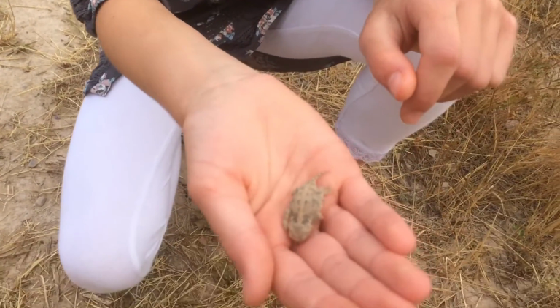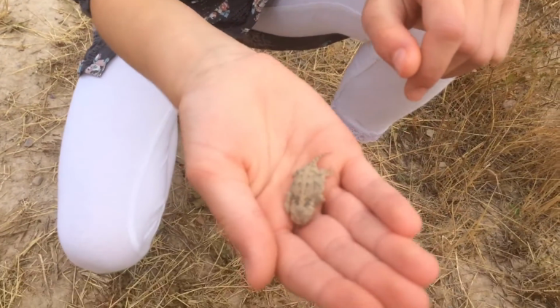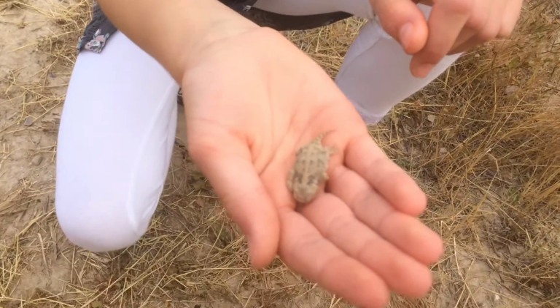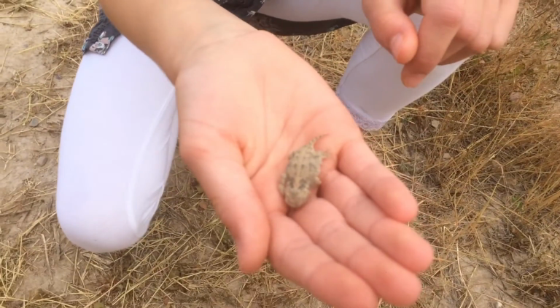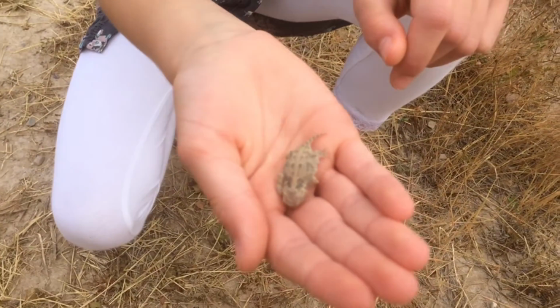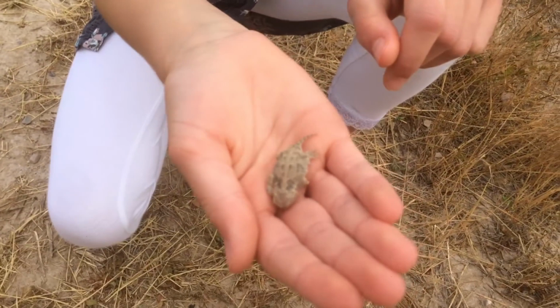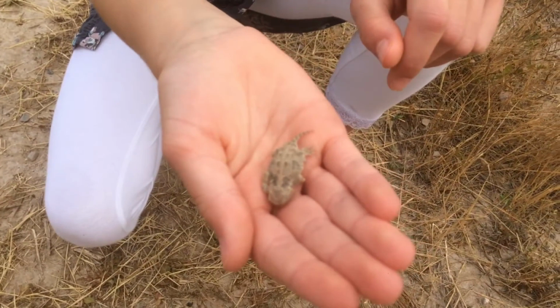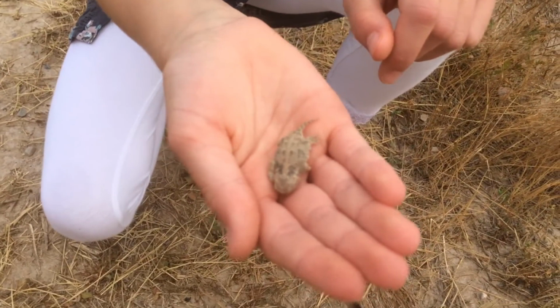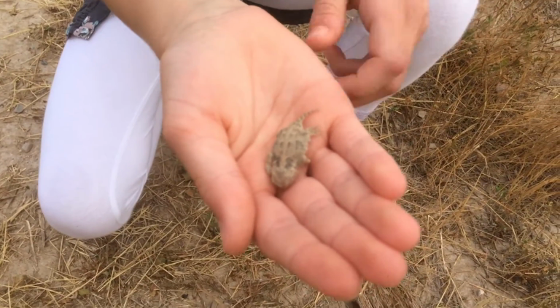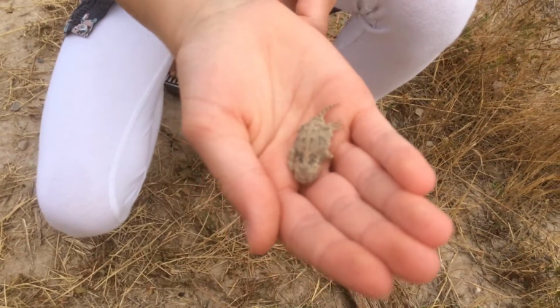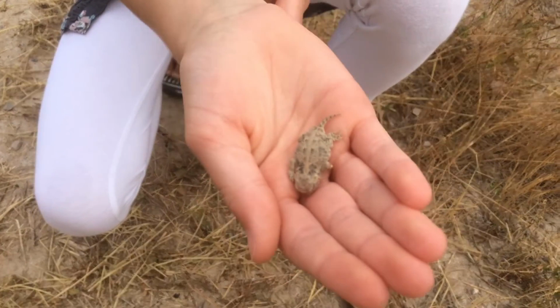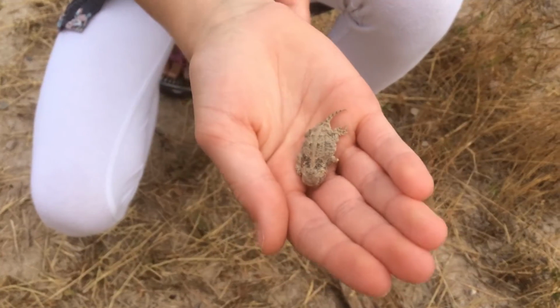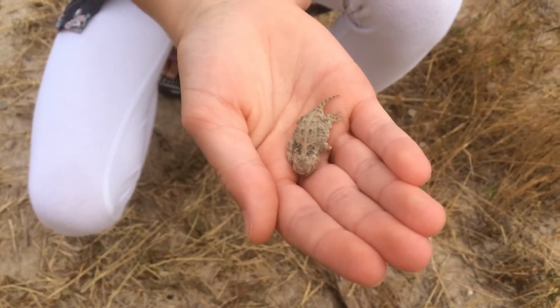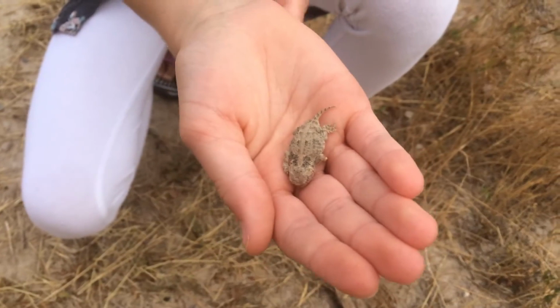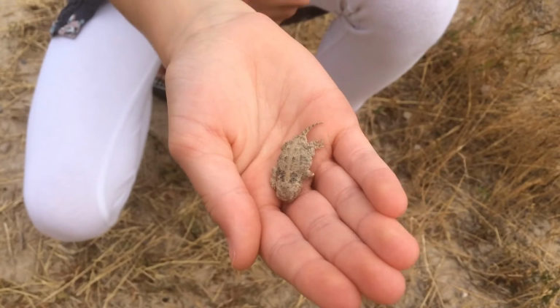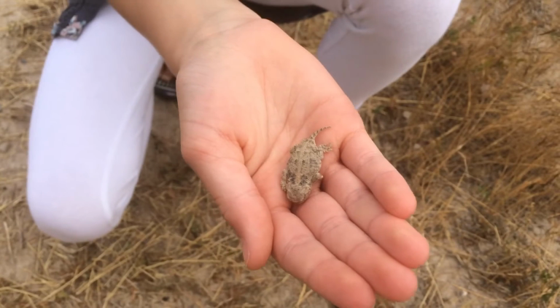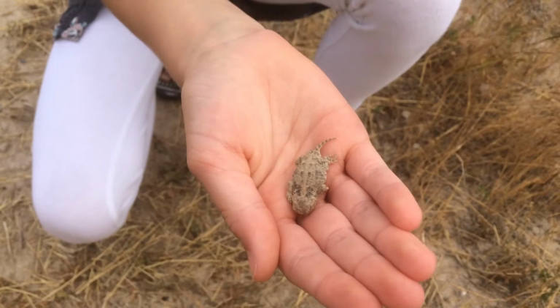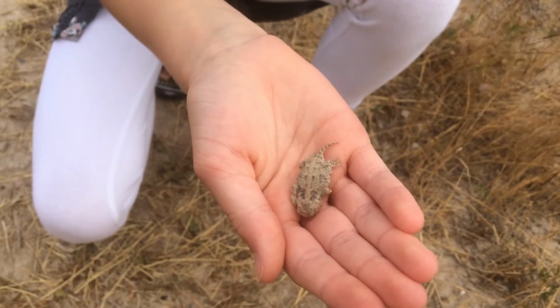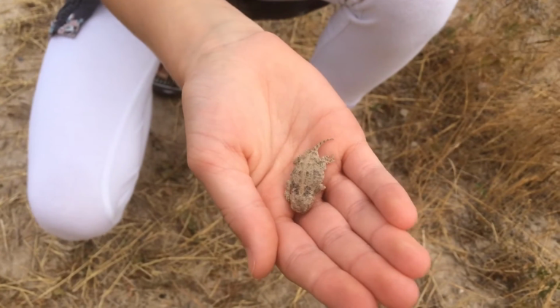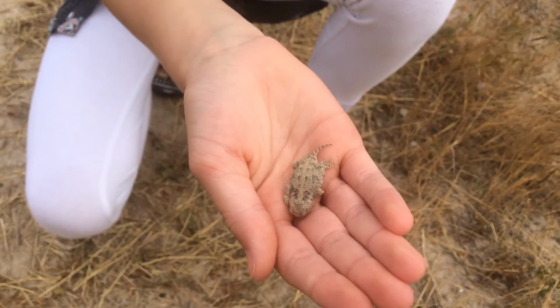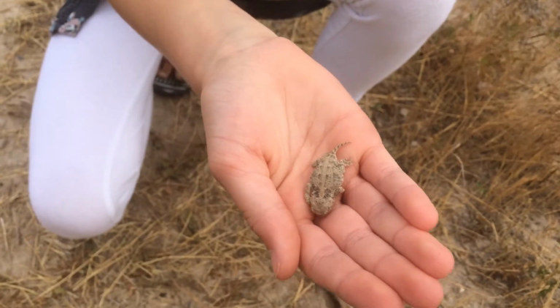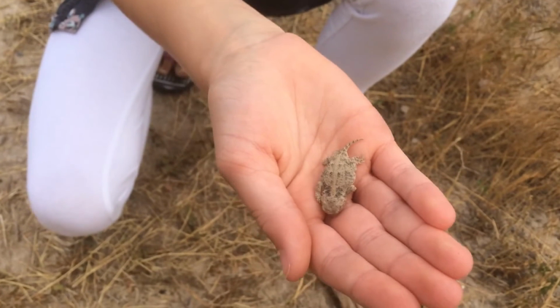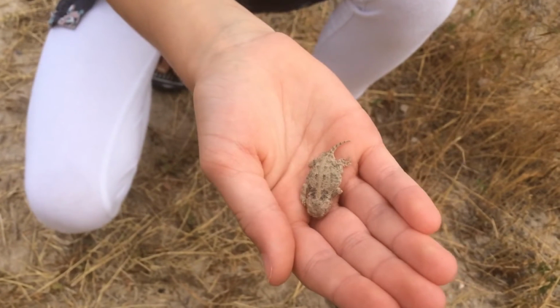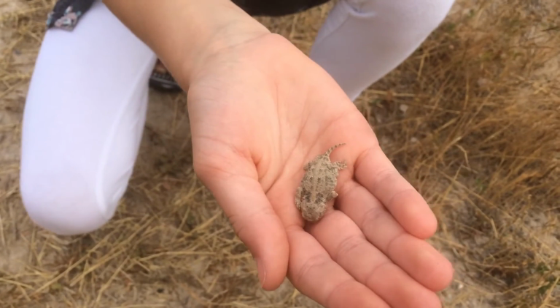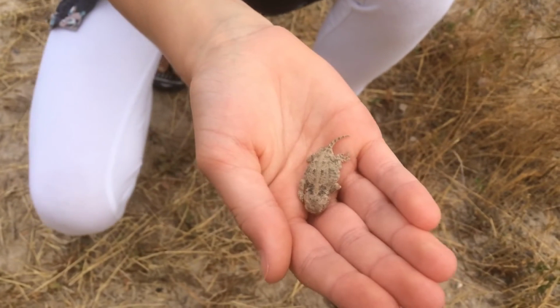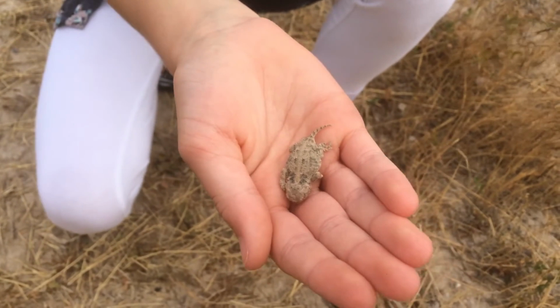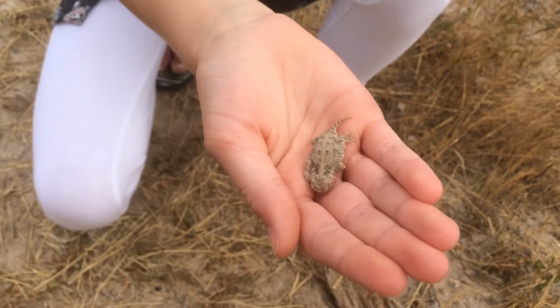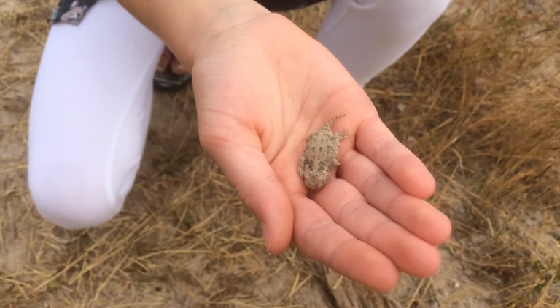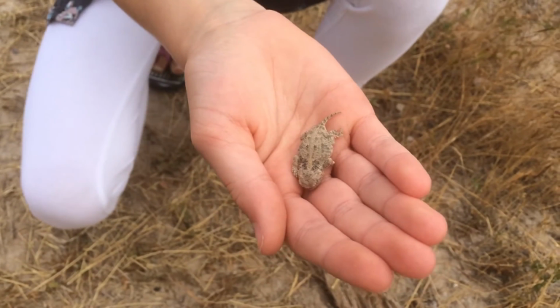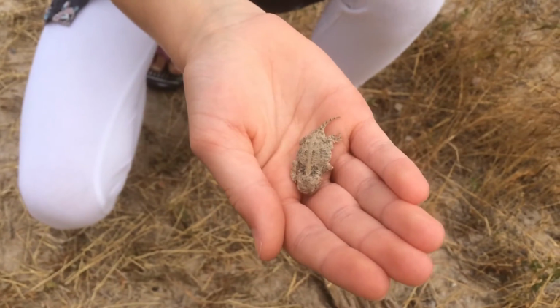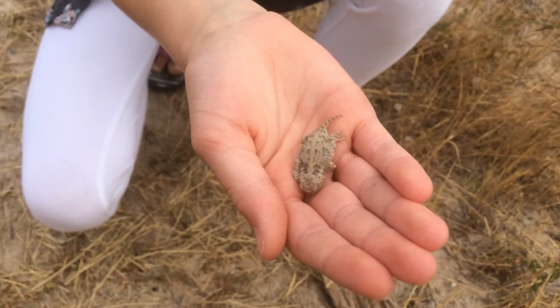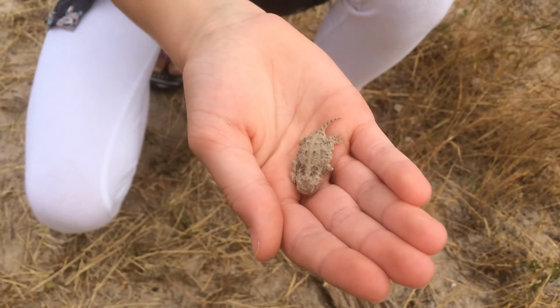This species of horny toad will give birth in litters of 6 to 31, and they will grow to be about 6 inches long.